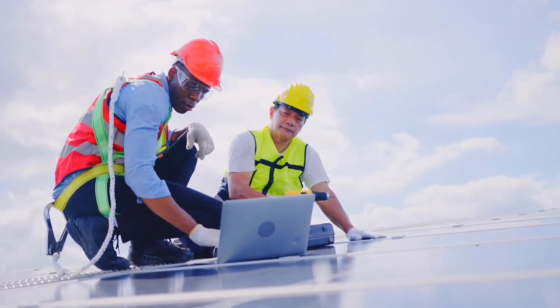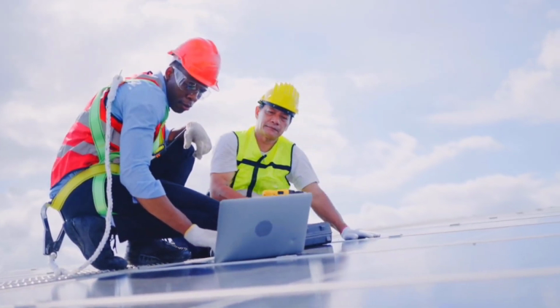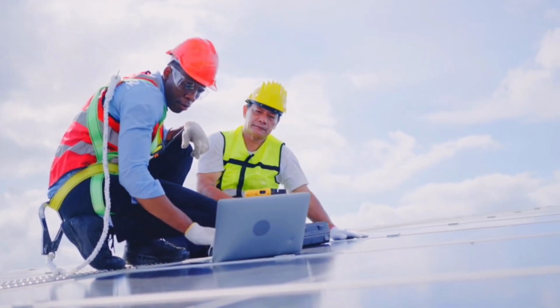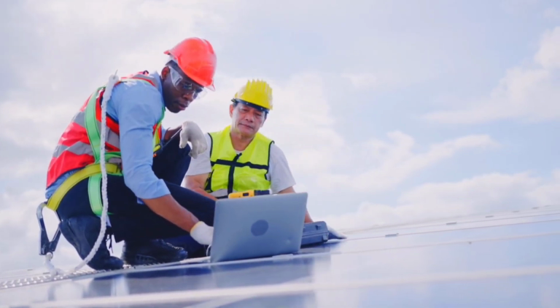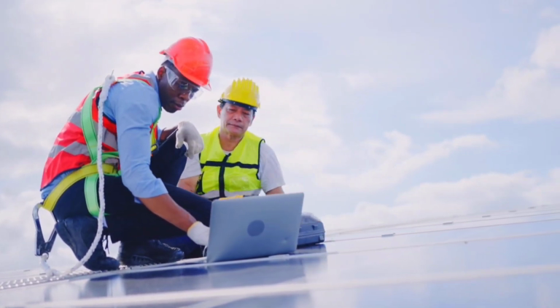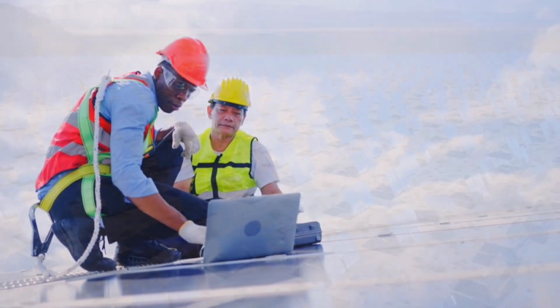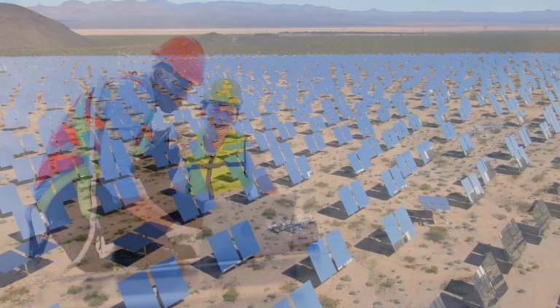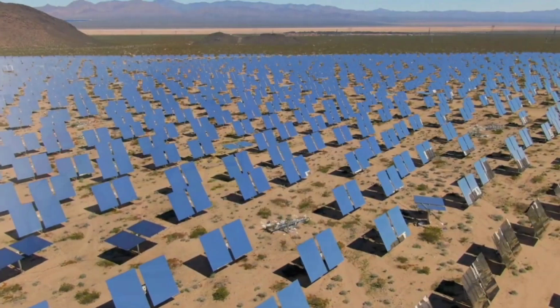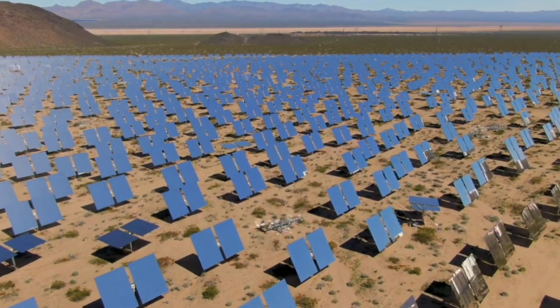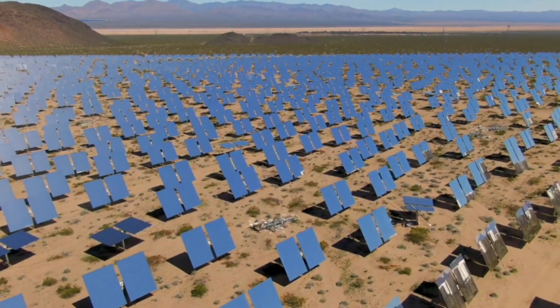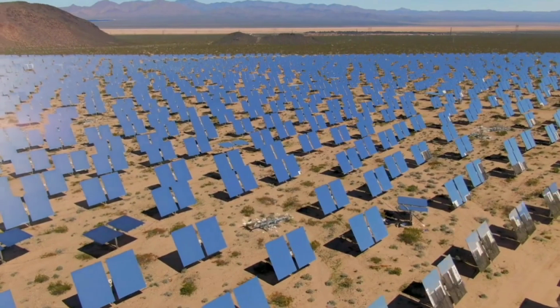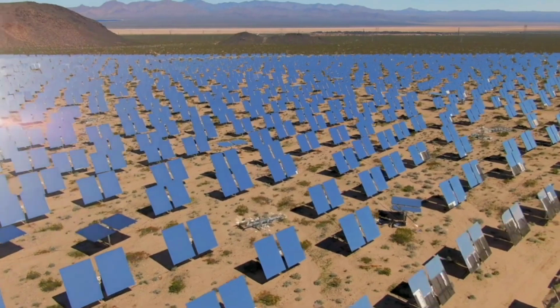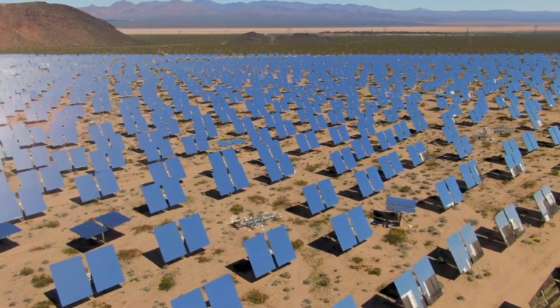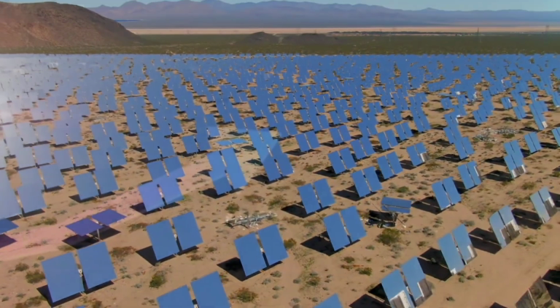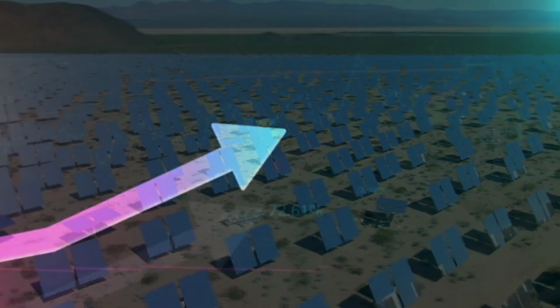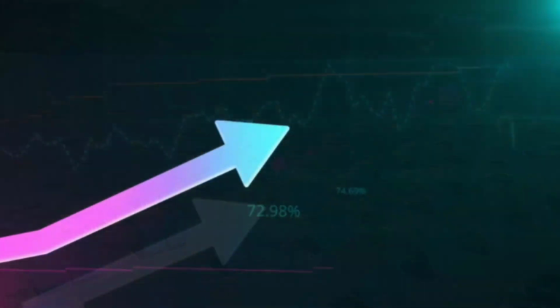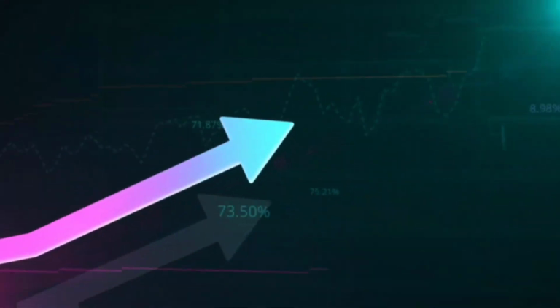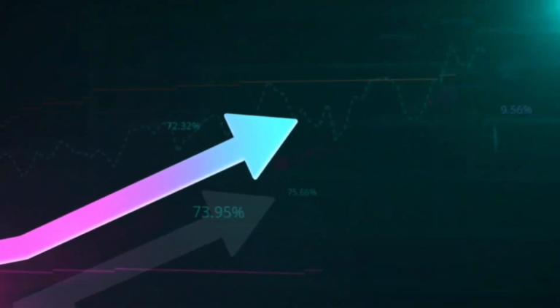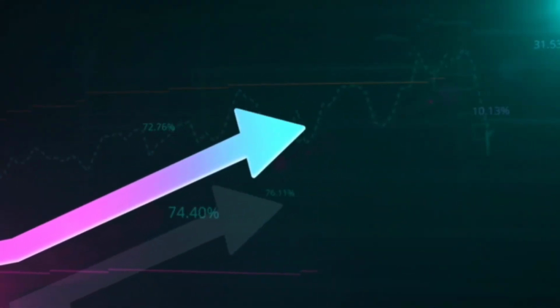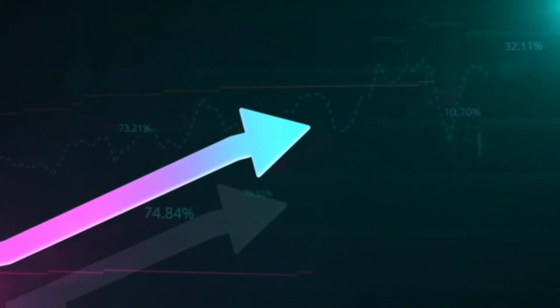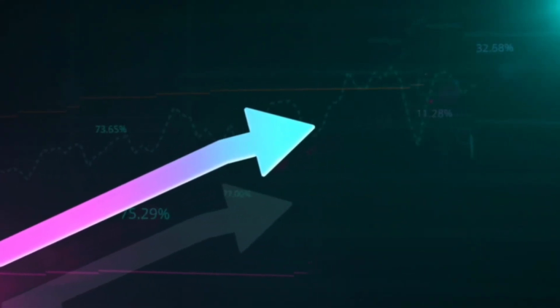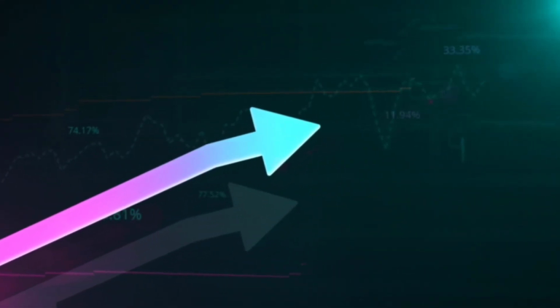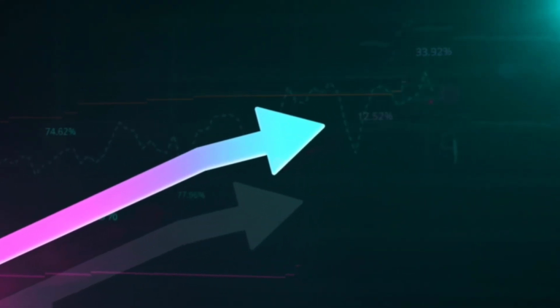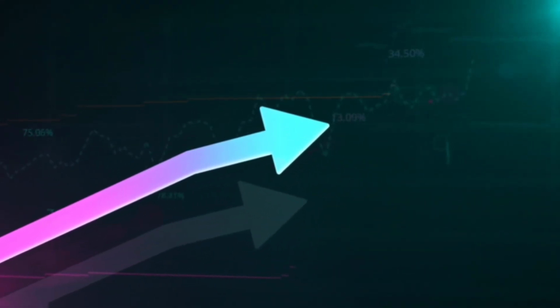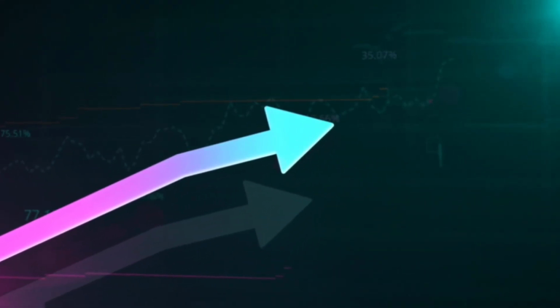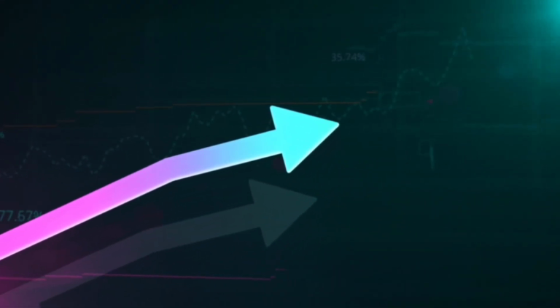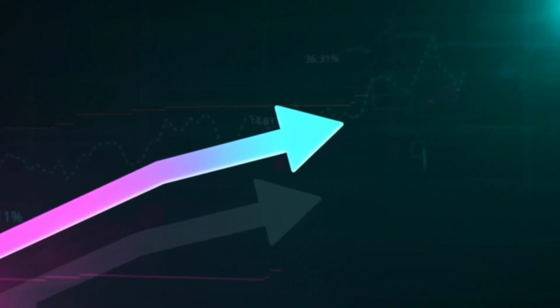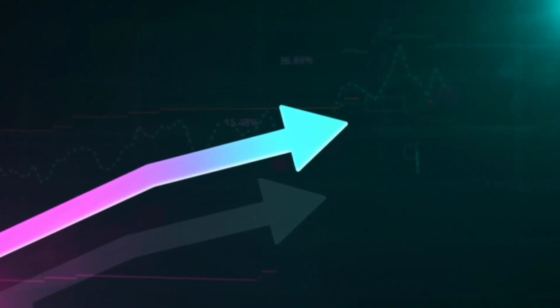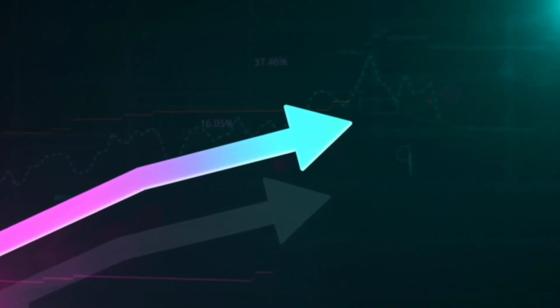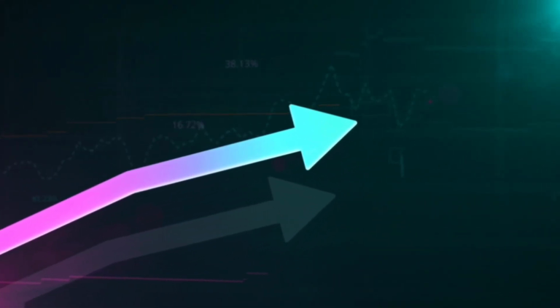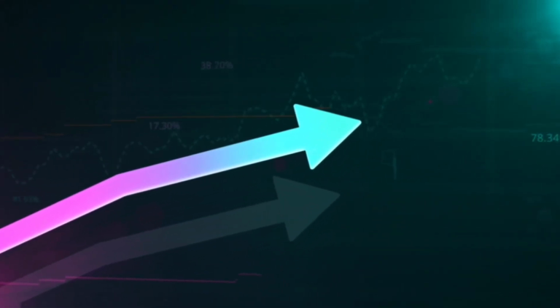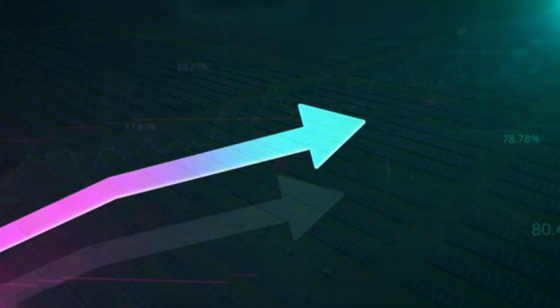By May 2023, they pushed the boundaries further, reaching an impressive efficiency of 33.7% for a perovskite-silicon tandem cell.